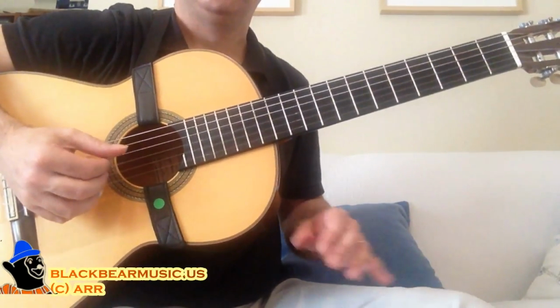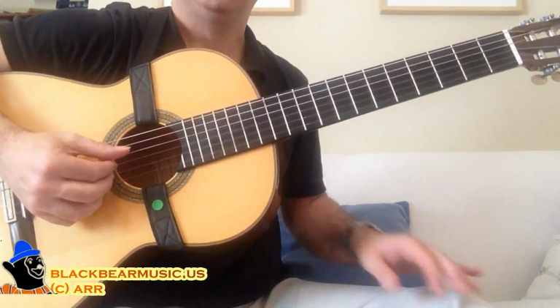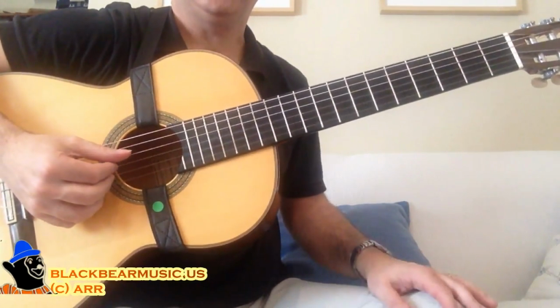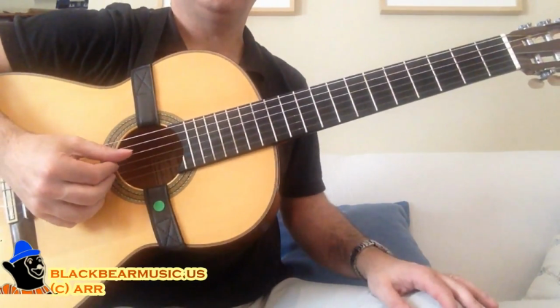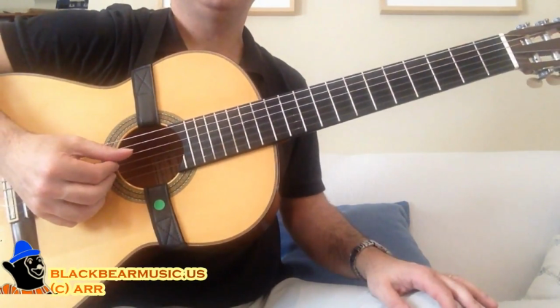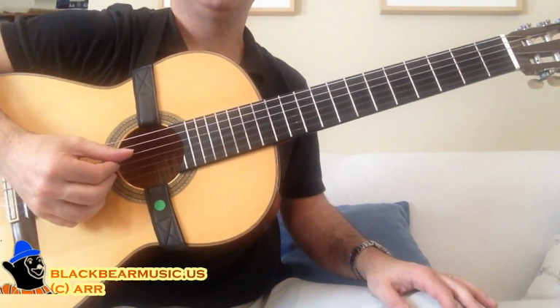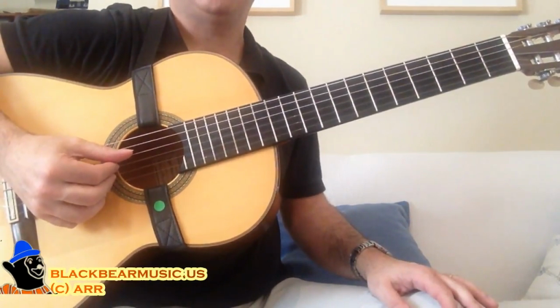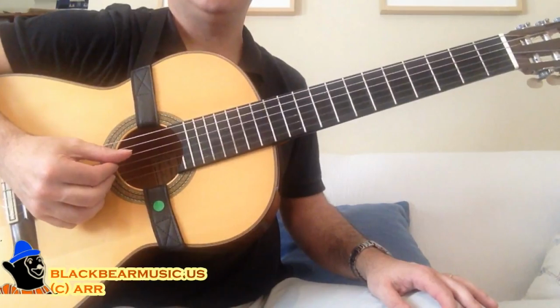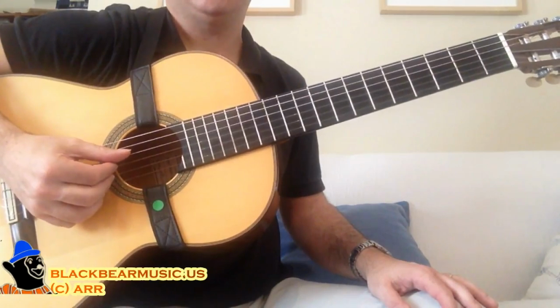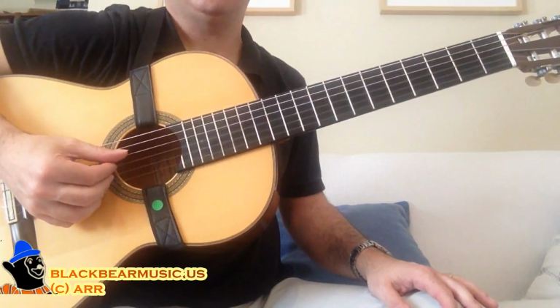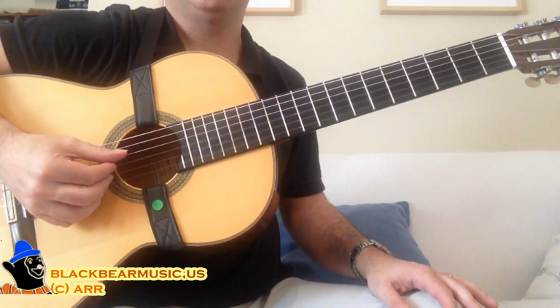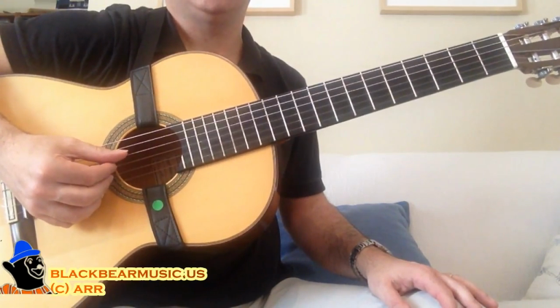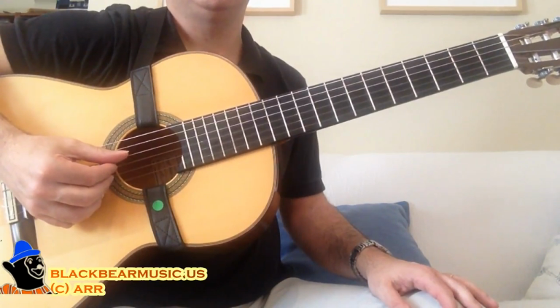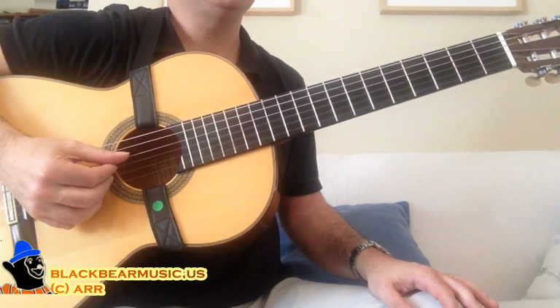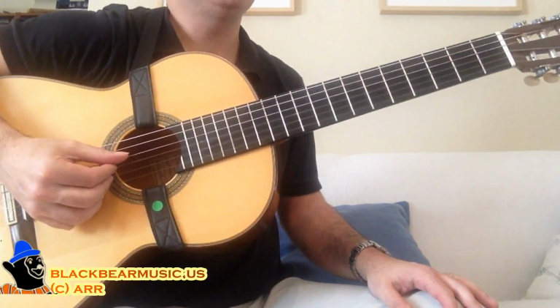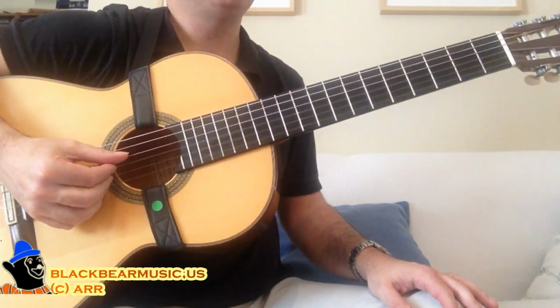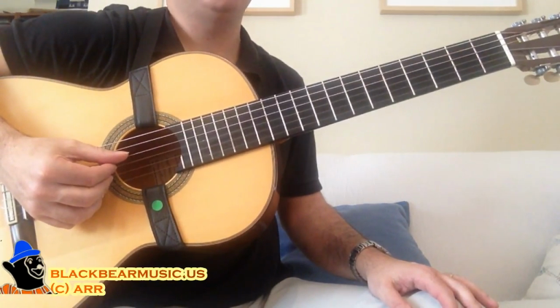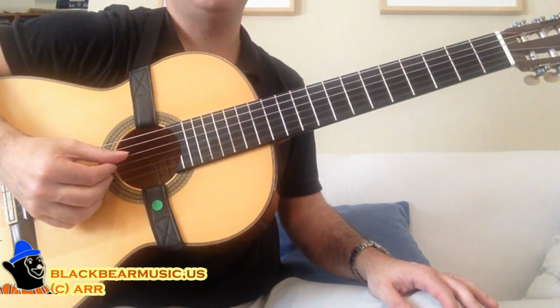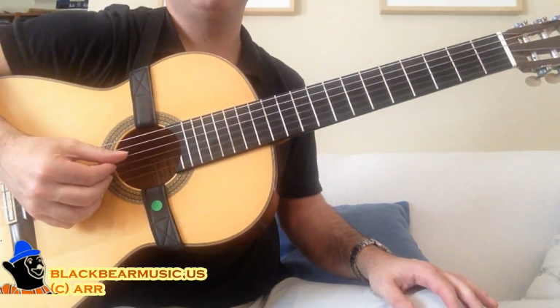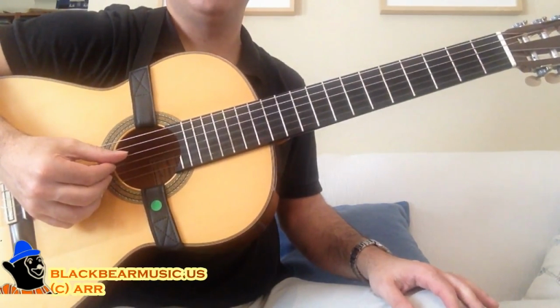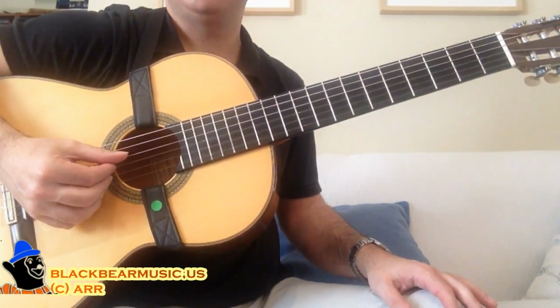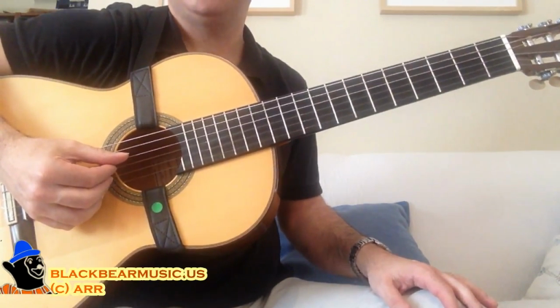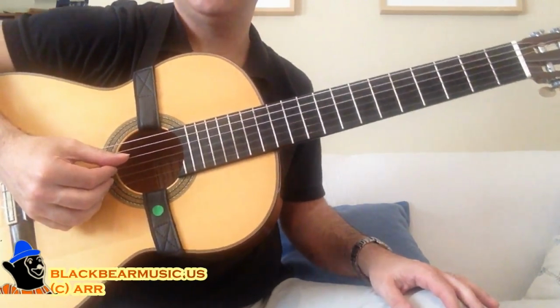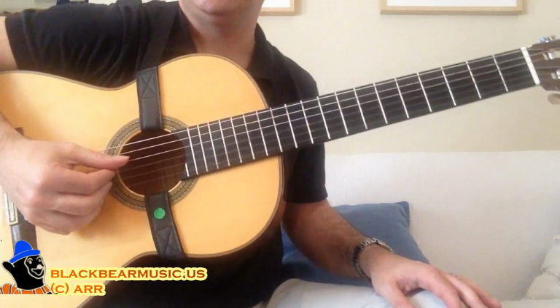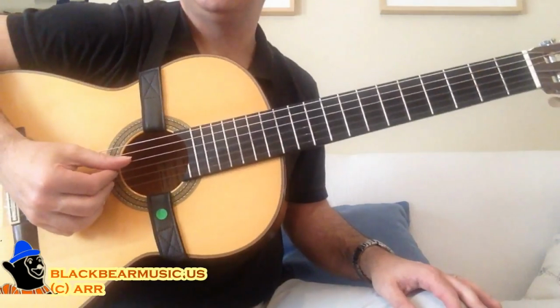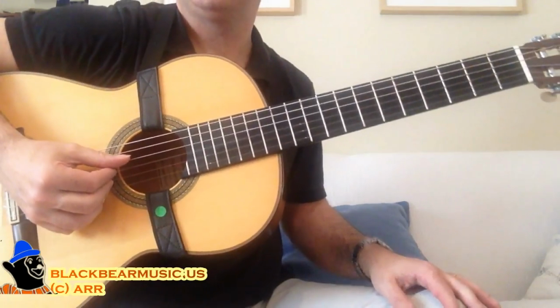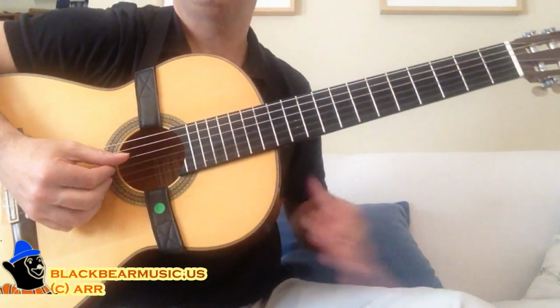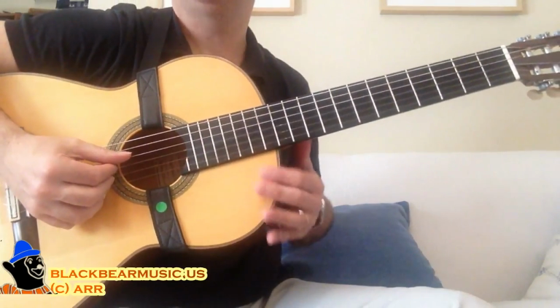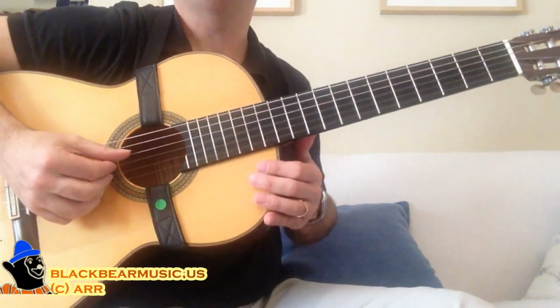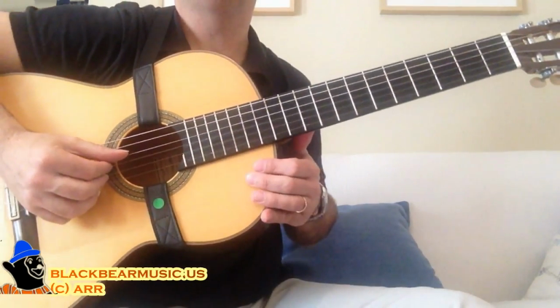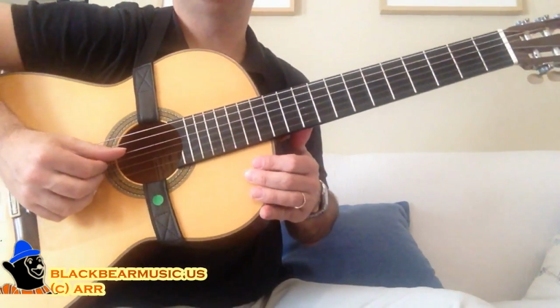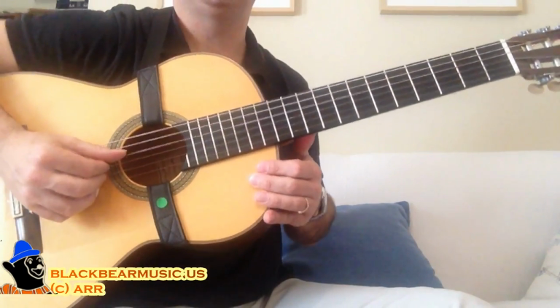I'm going to explain how I do this very, very slowly so you can follow all the movements.